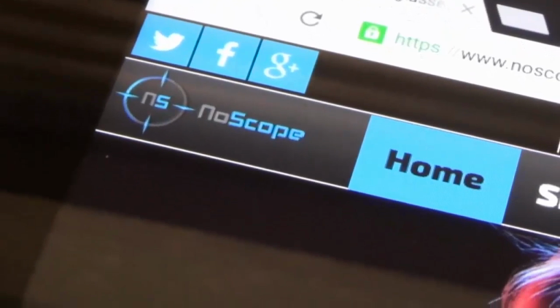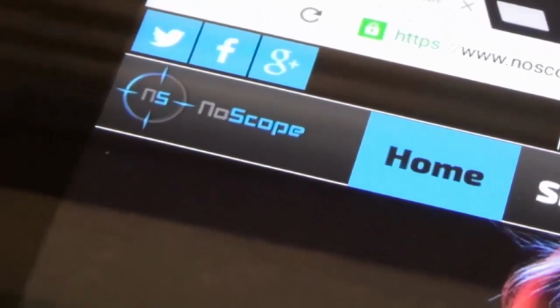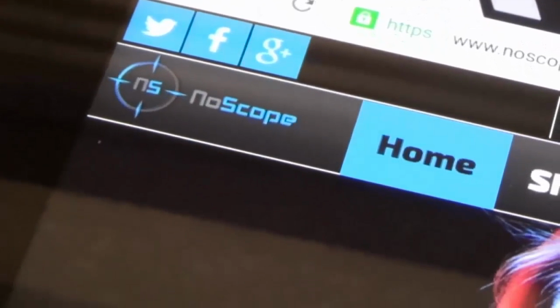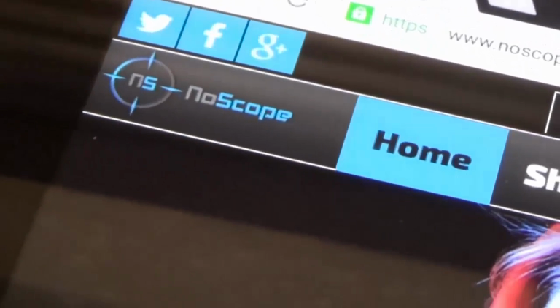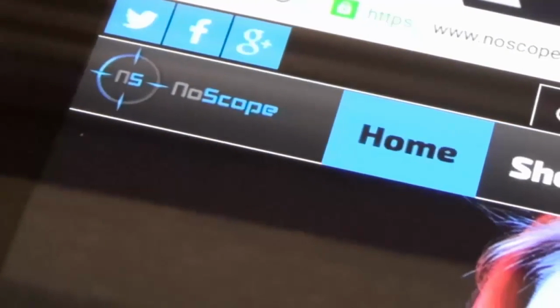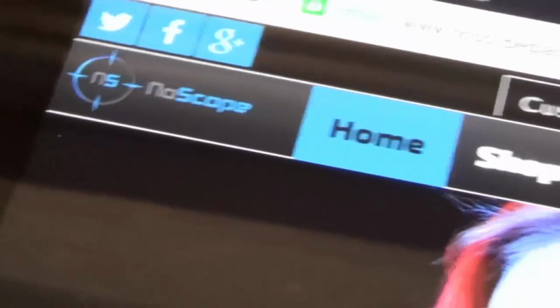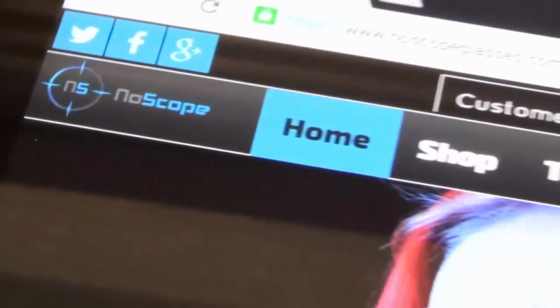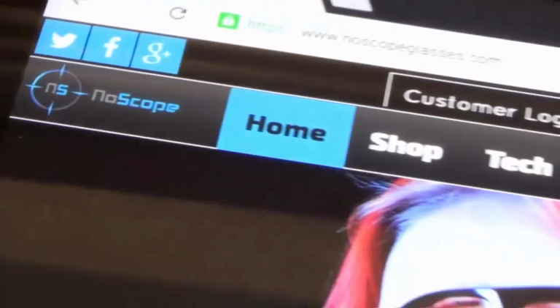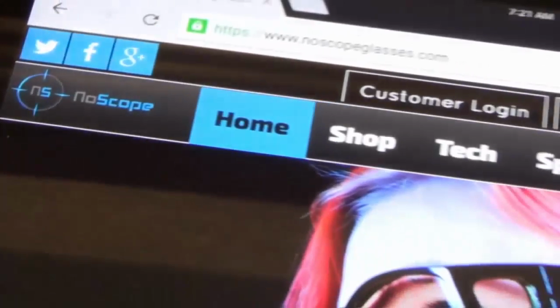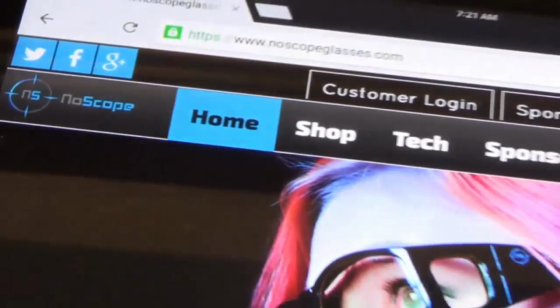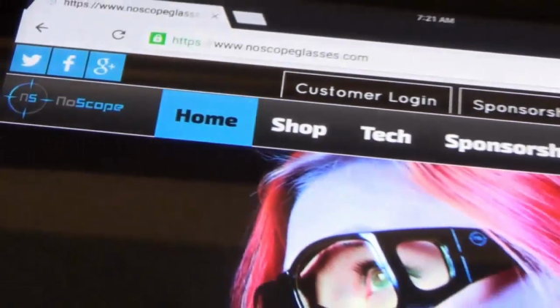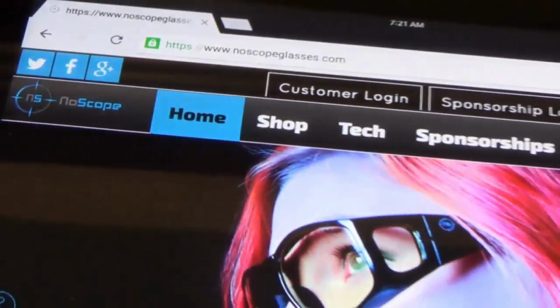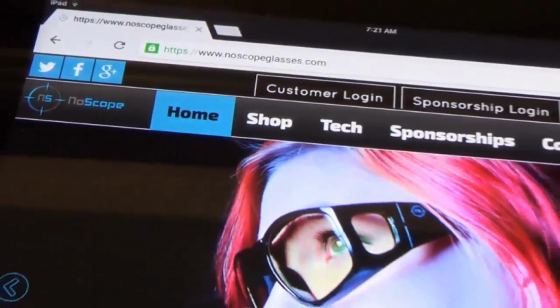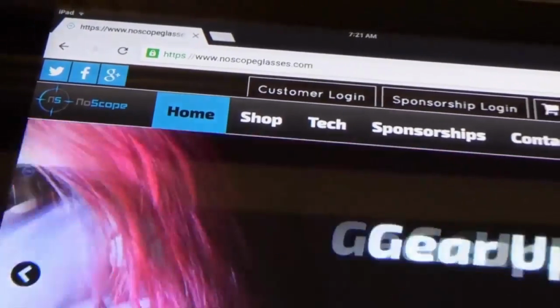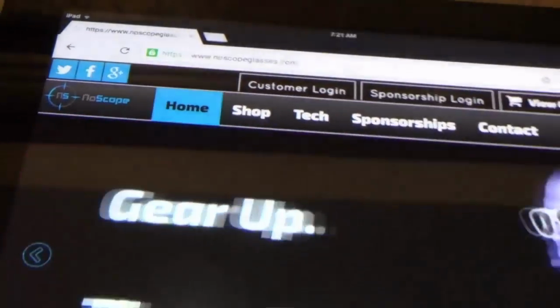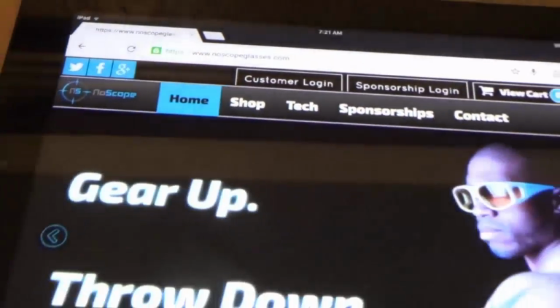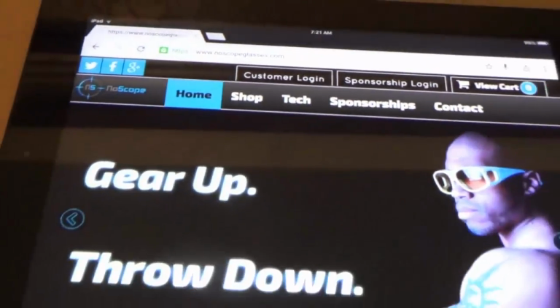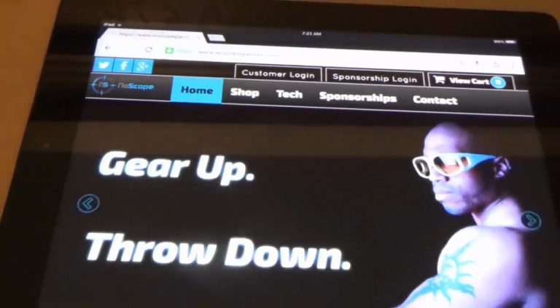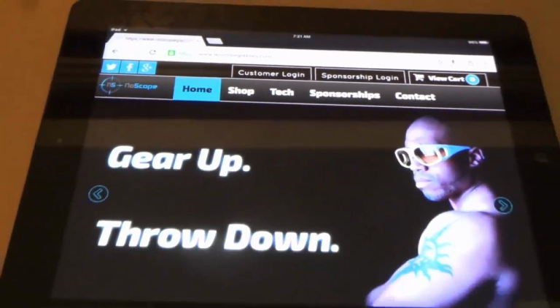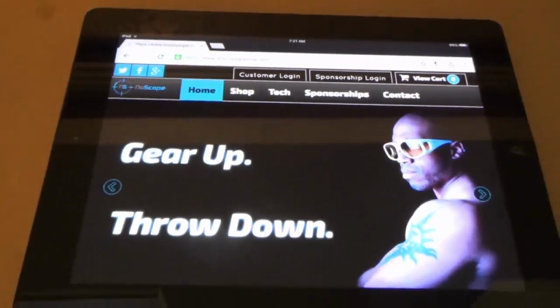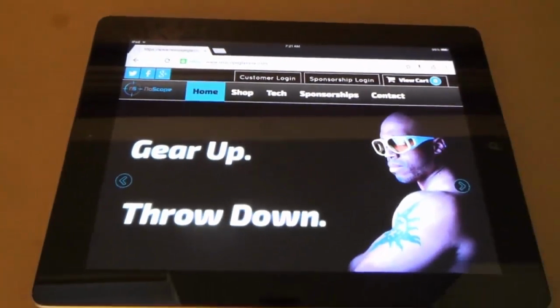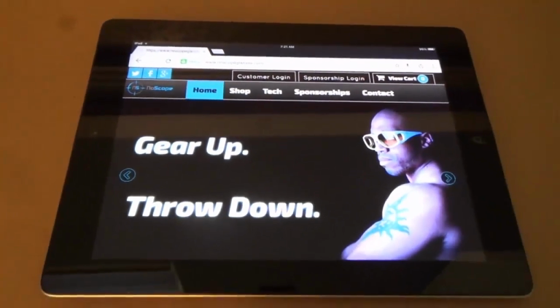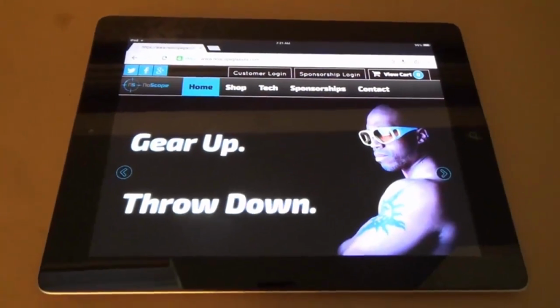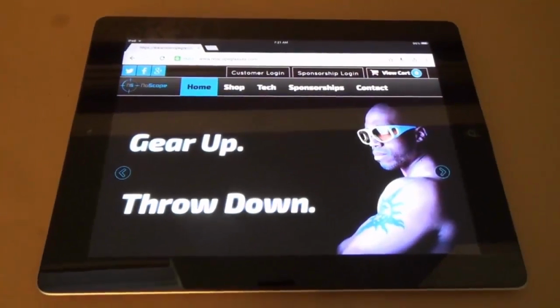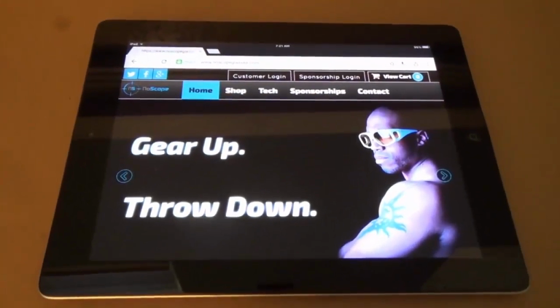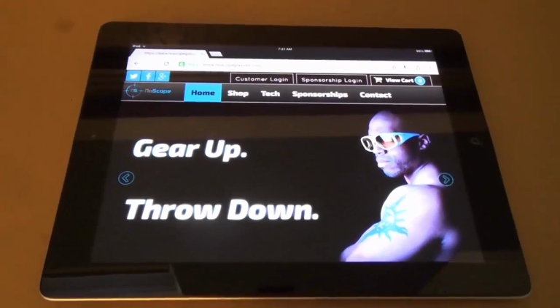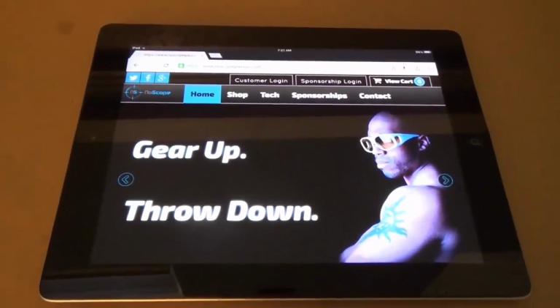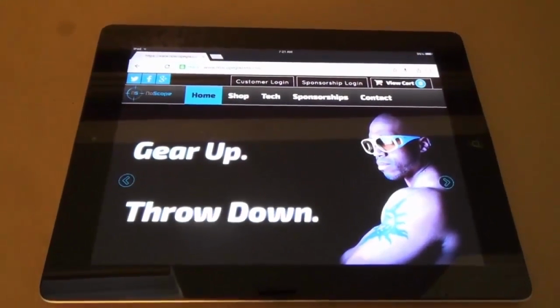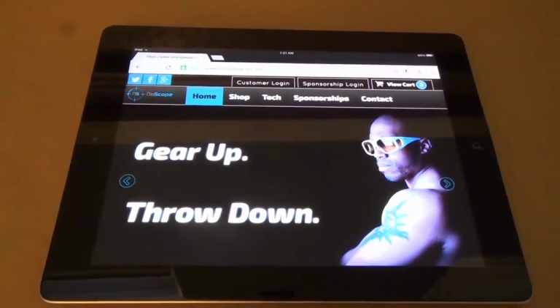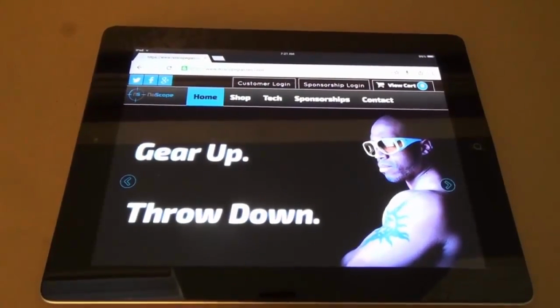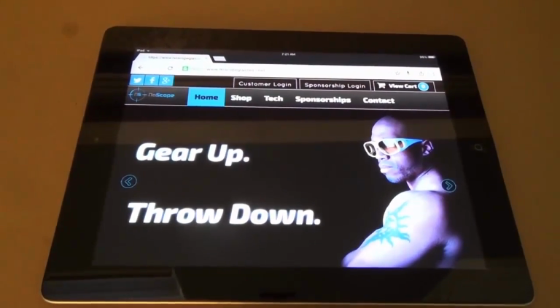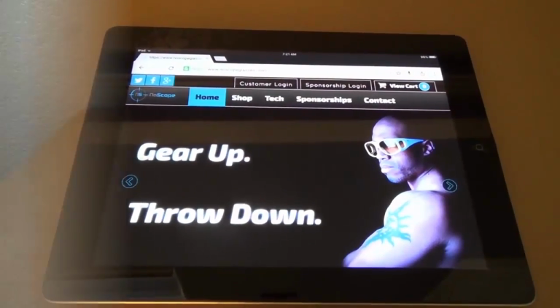NoScope Gaming Glasses actually work. Make sure to check out the link in the description to learn more and purchase them for yourself.